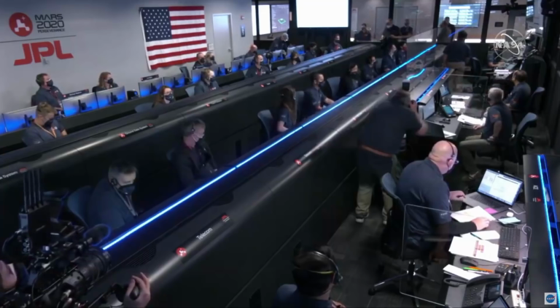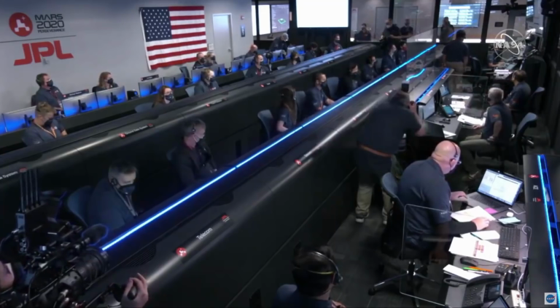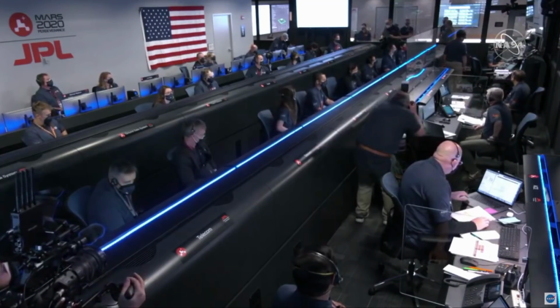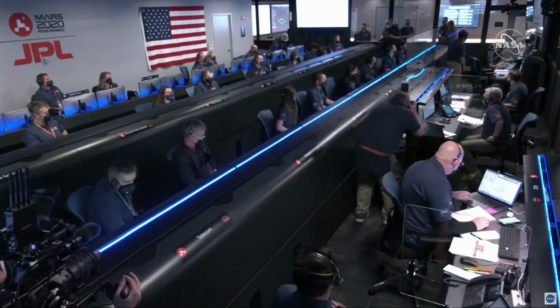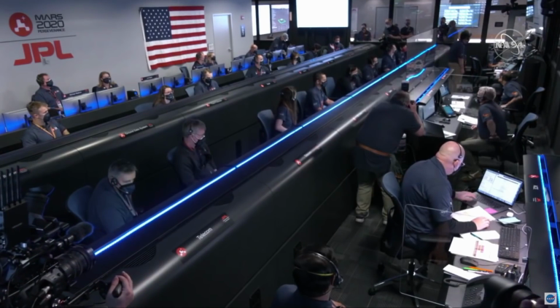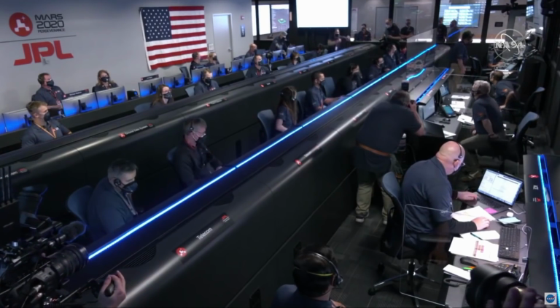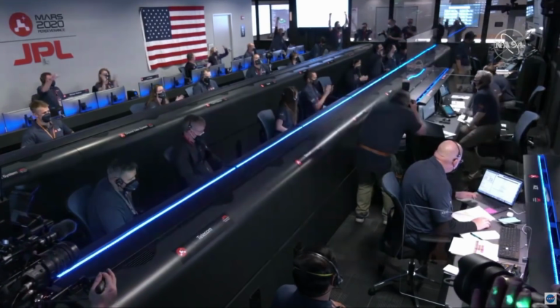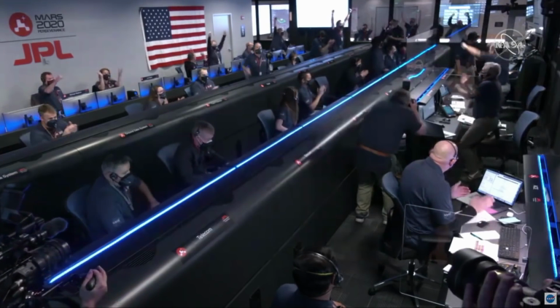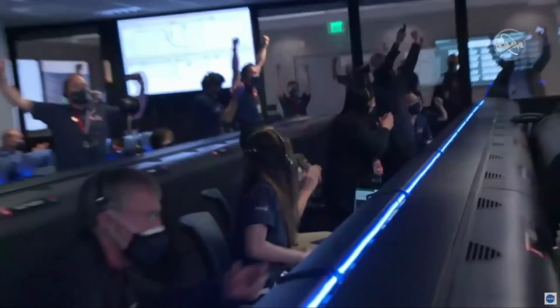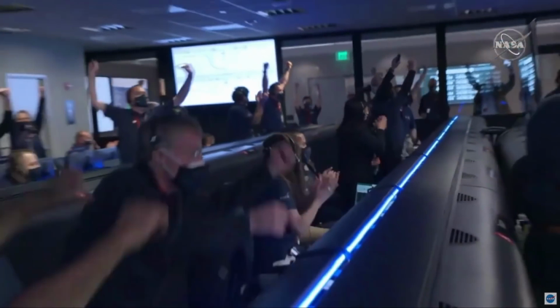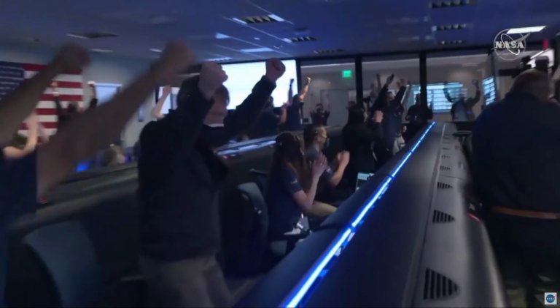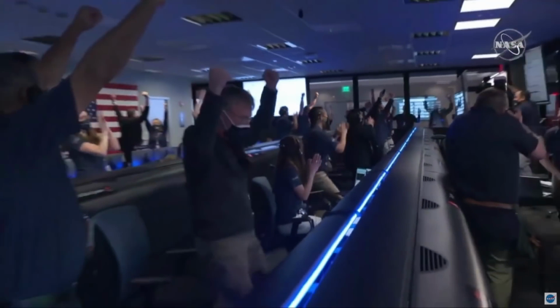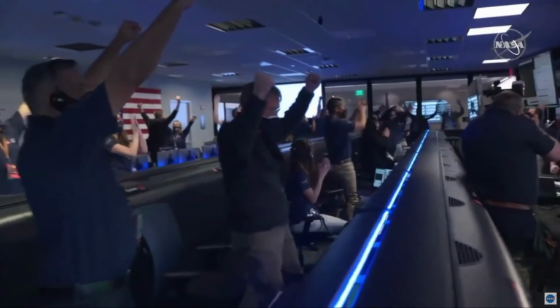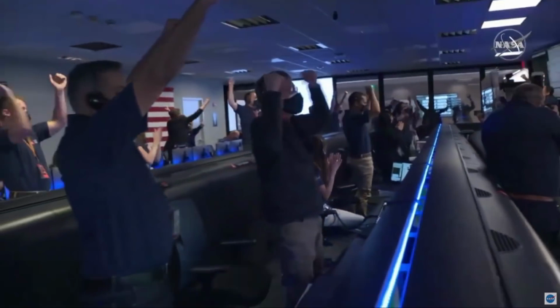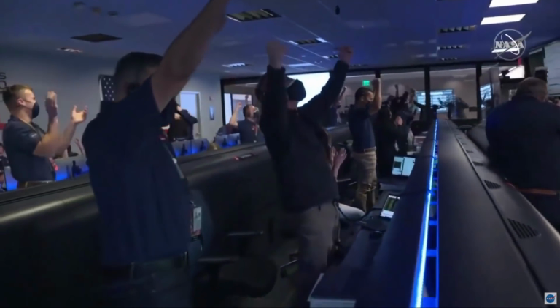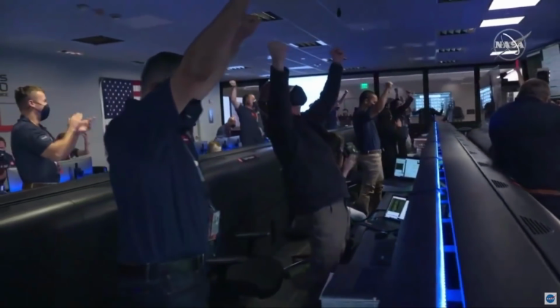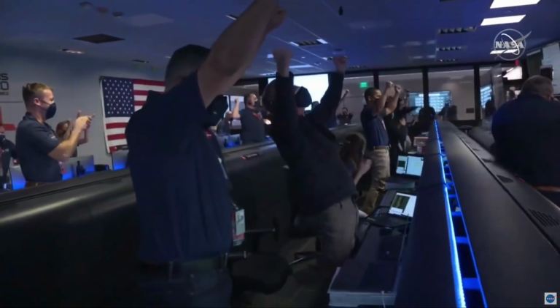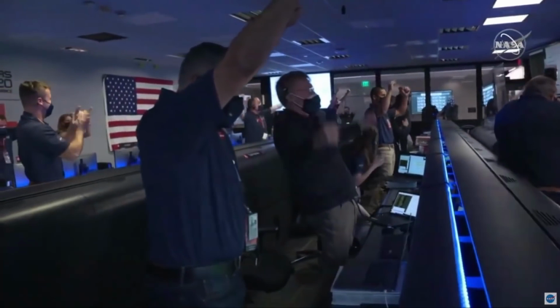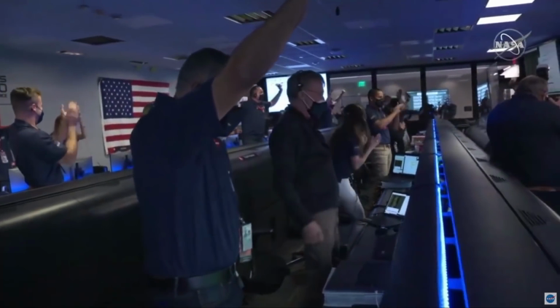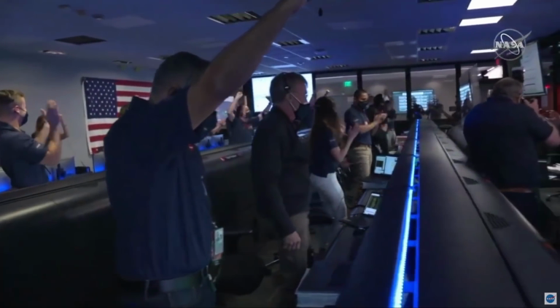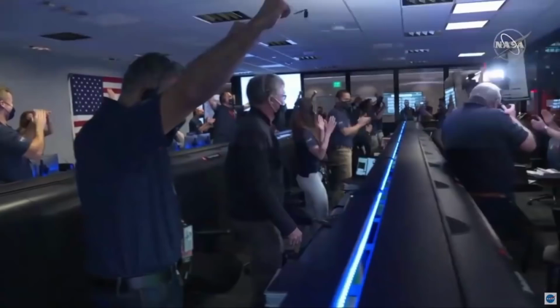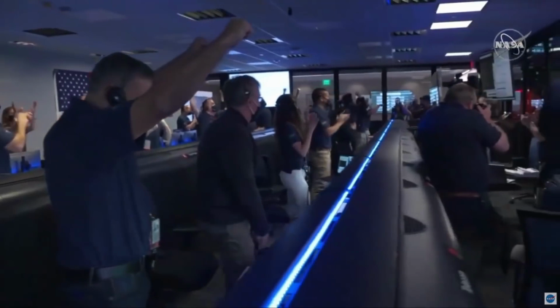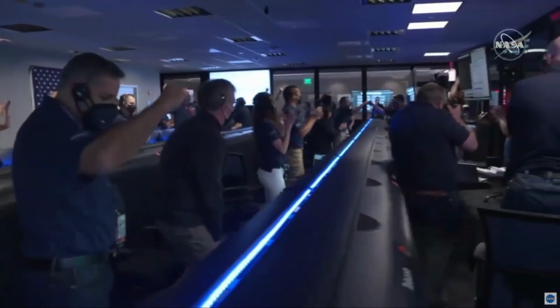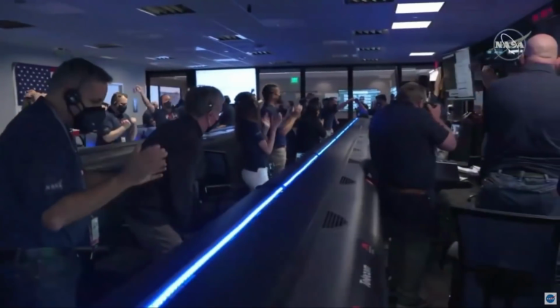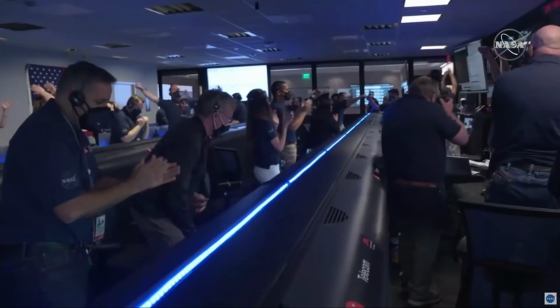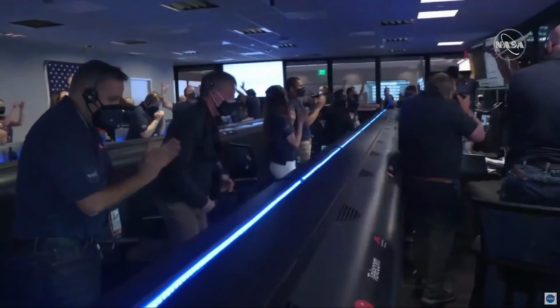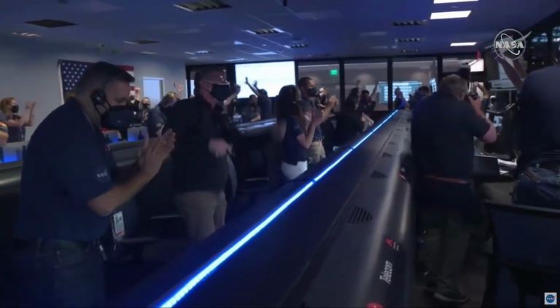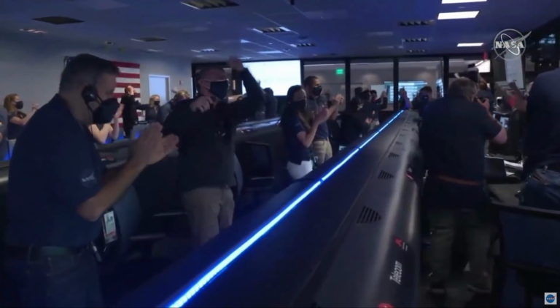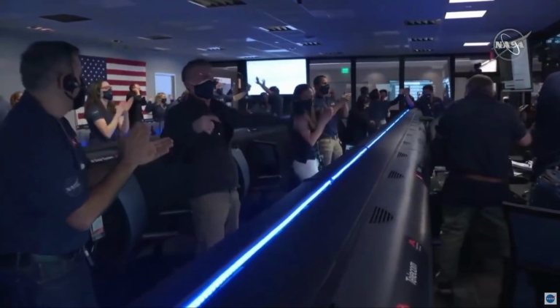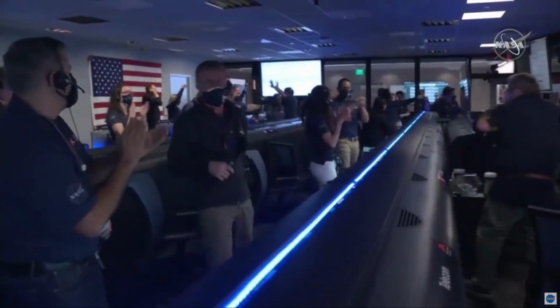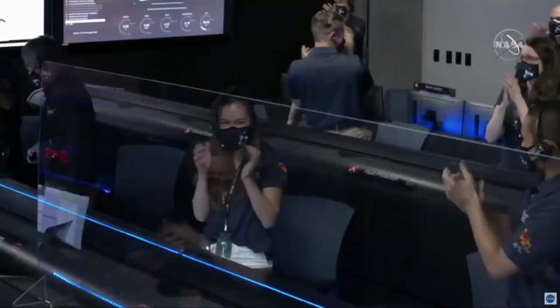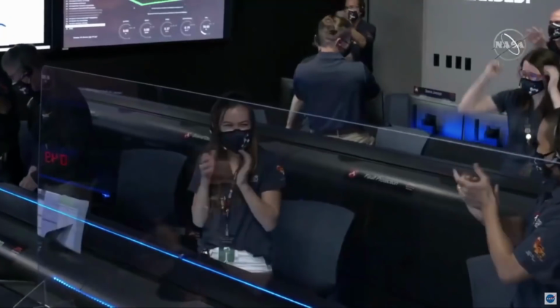Touchdown confirmed. Perseverance safely on the surface of Mars, ready to begin seeking the signs of past life.